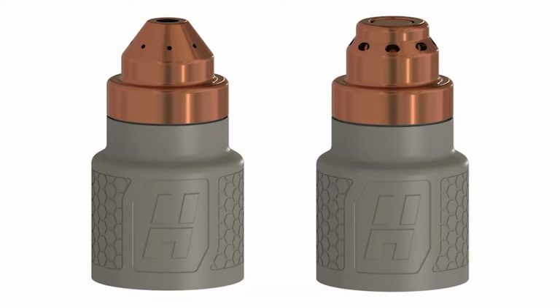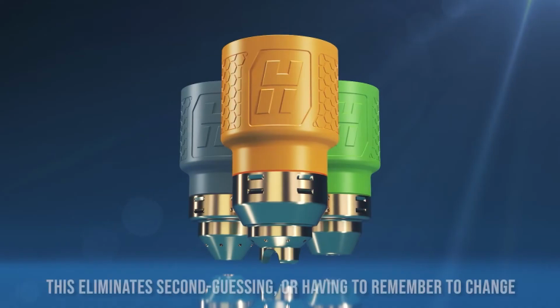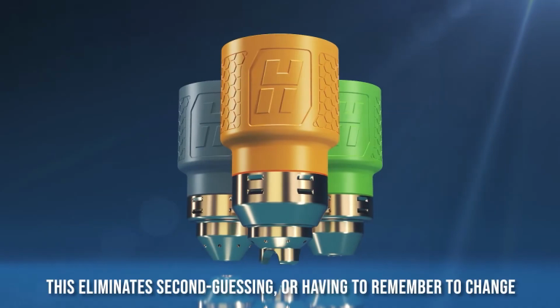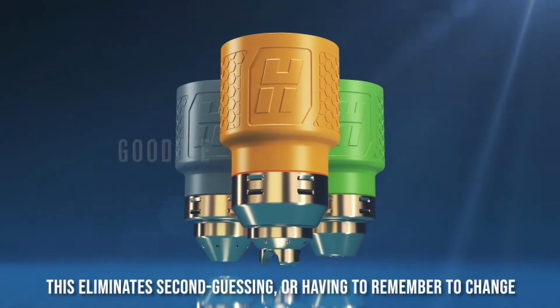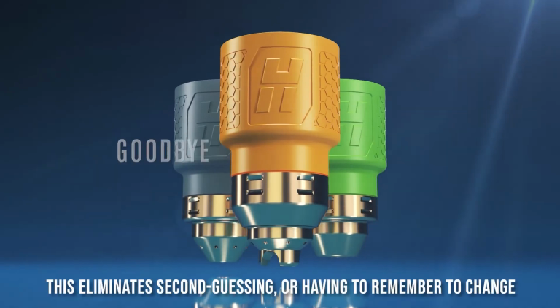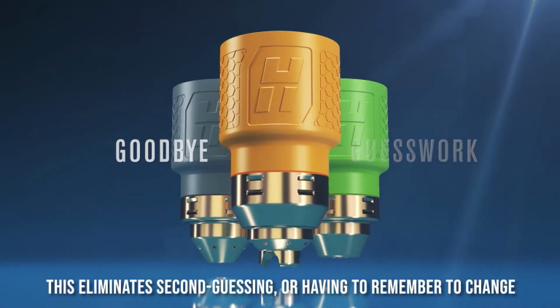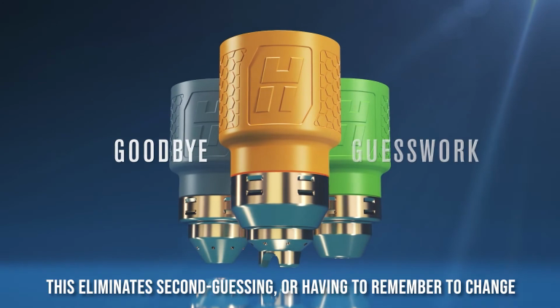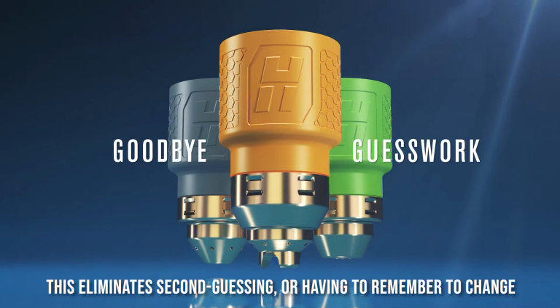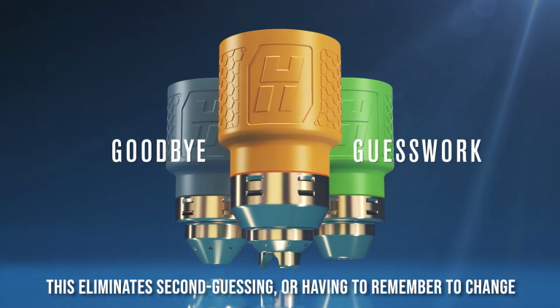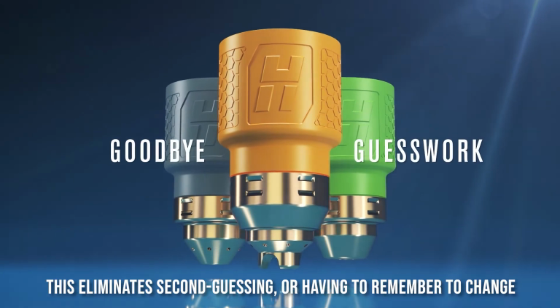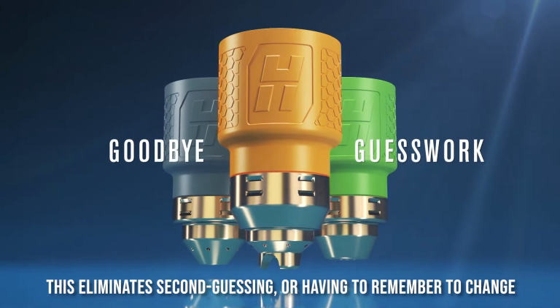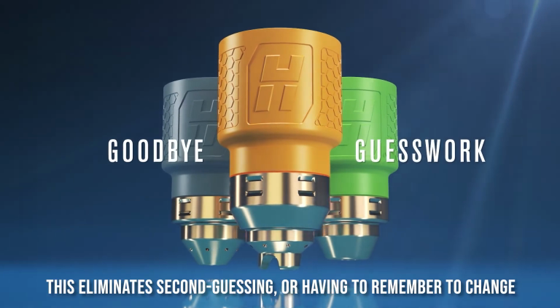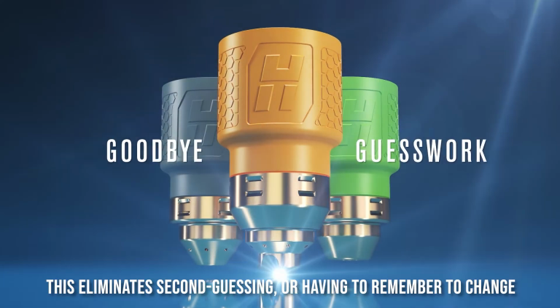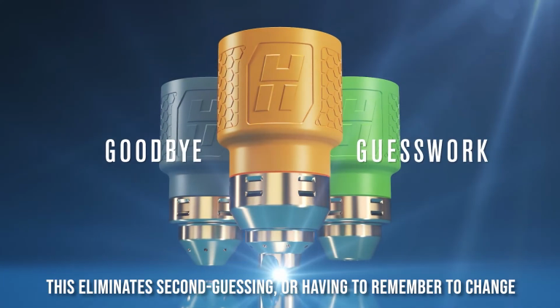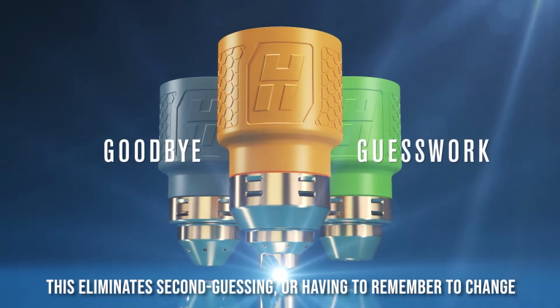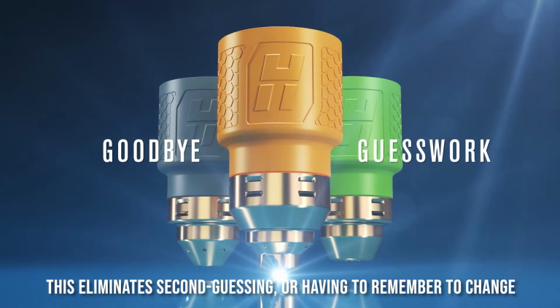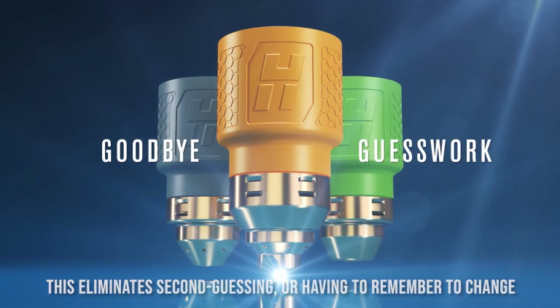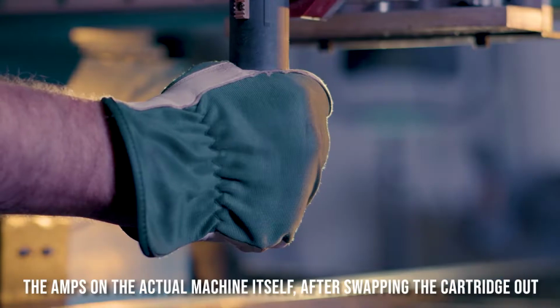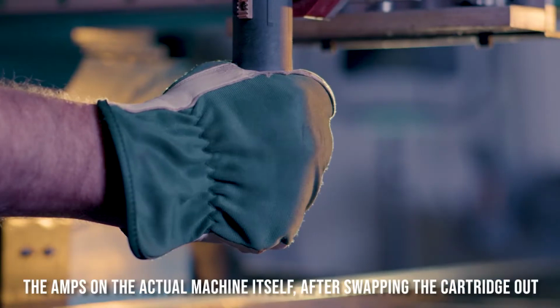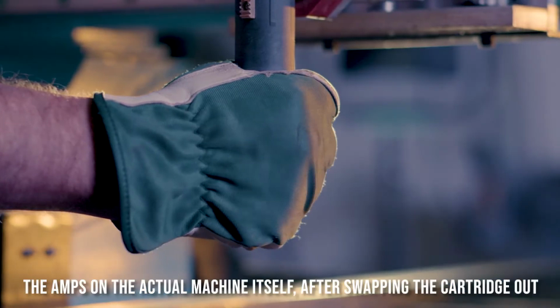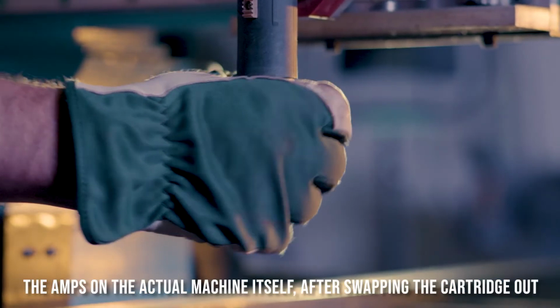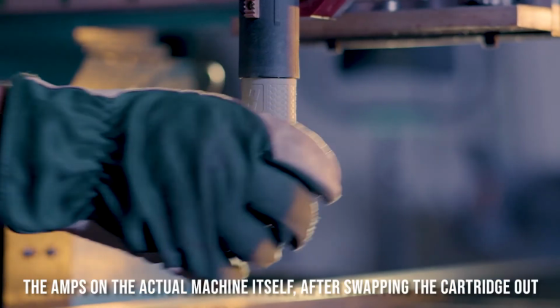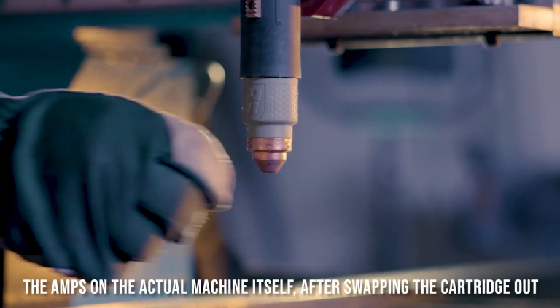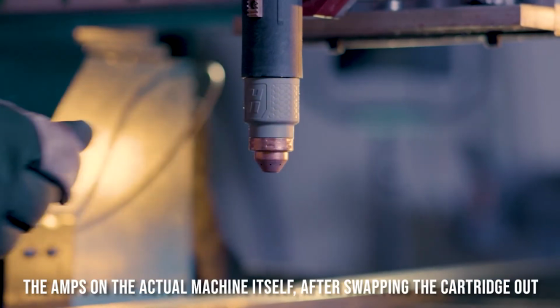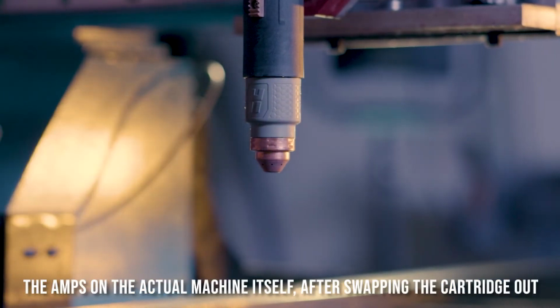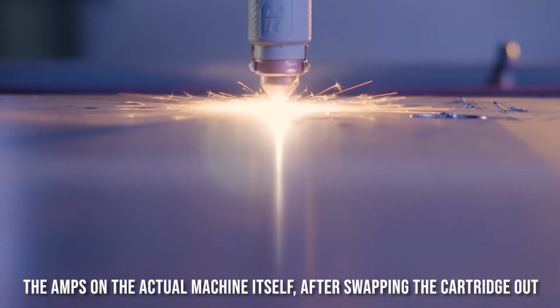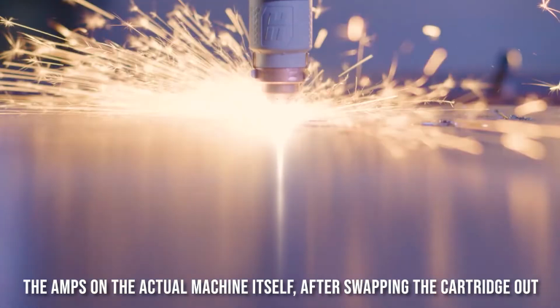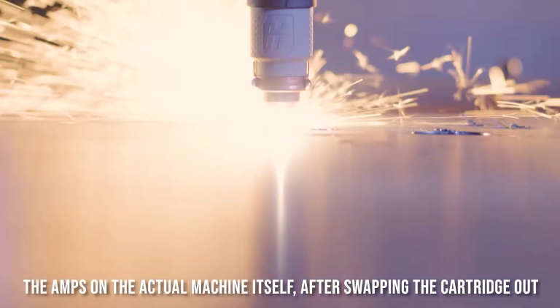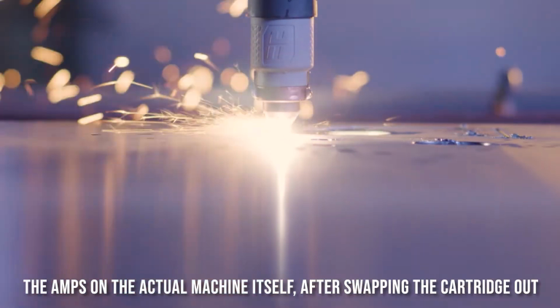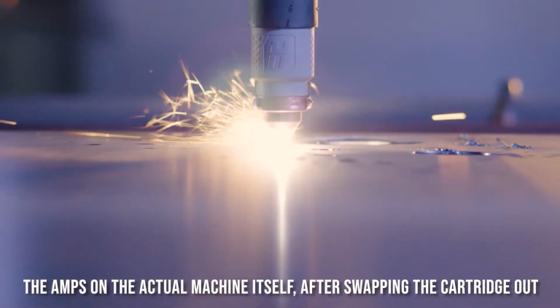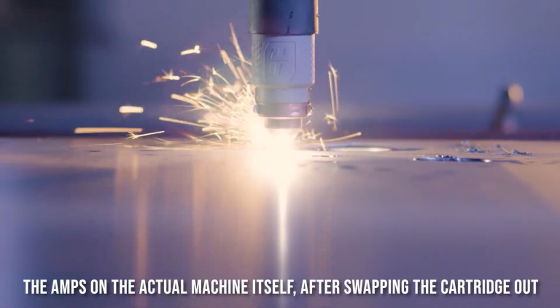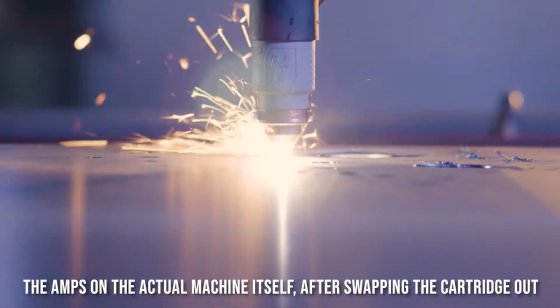This eliminates second guessing or having to remember to change the amps on the actual machine itself after swapping the cartridge out.